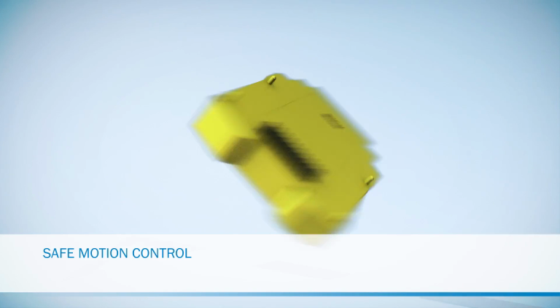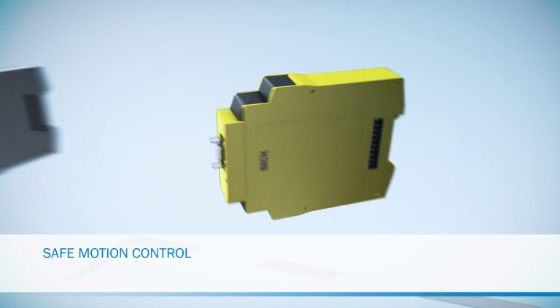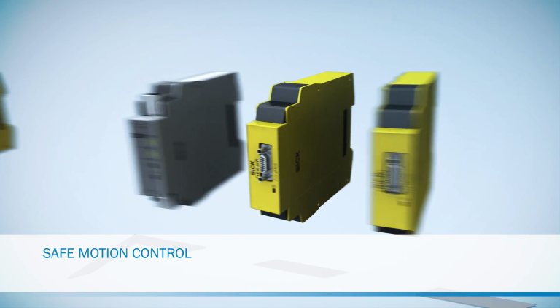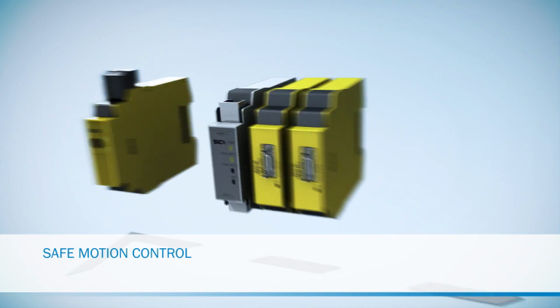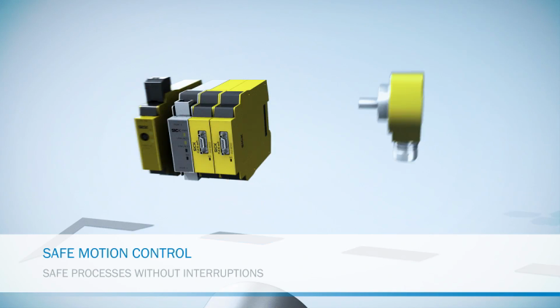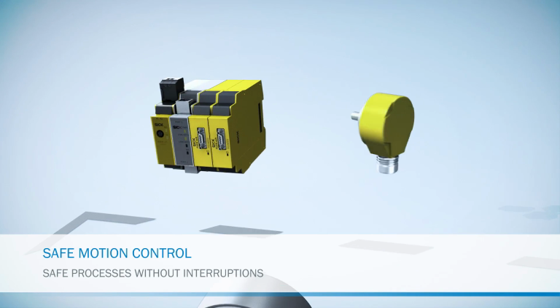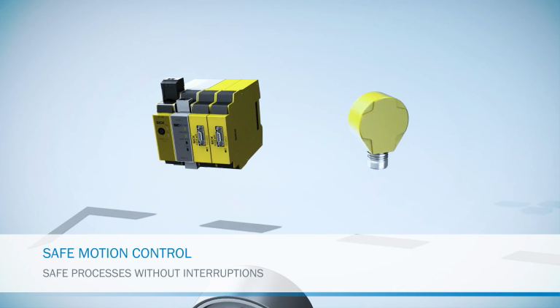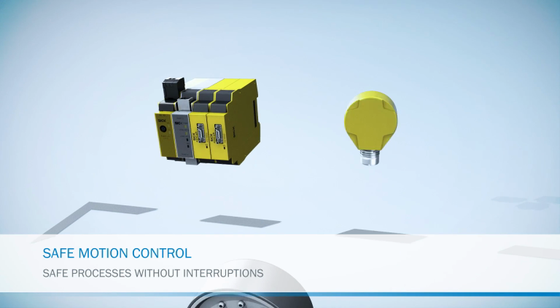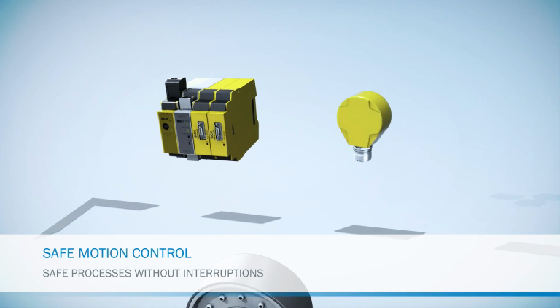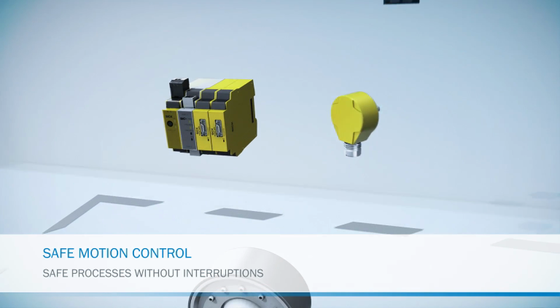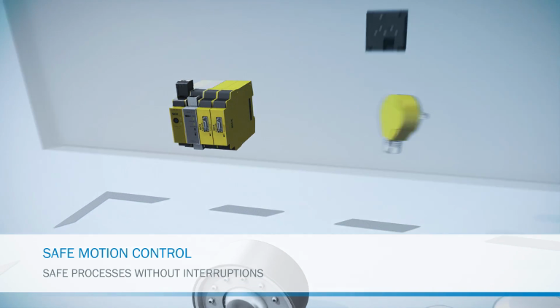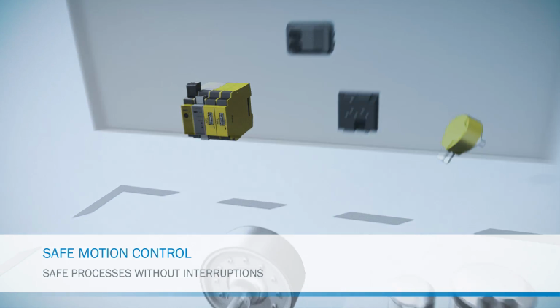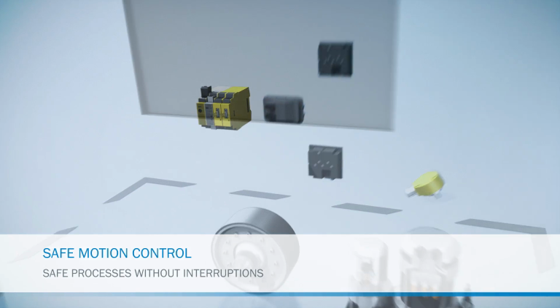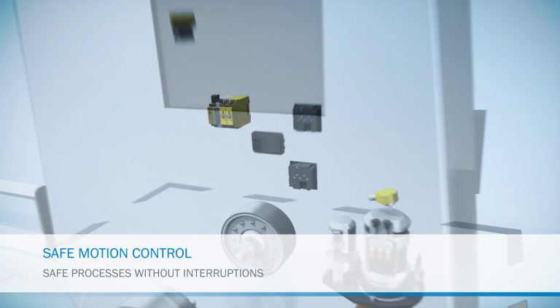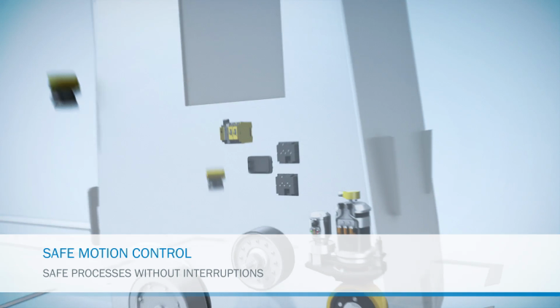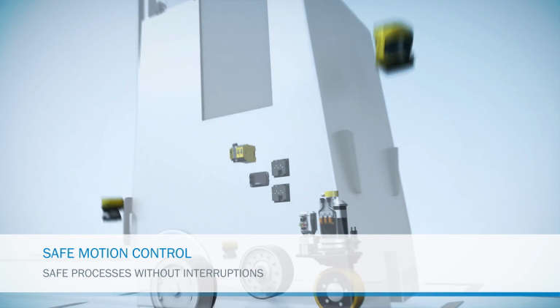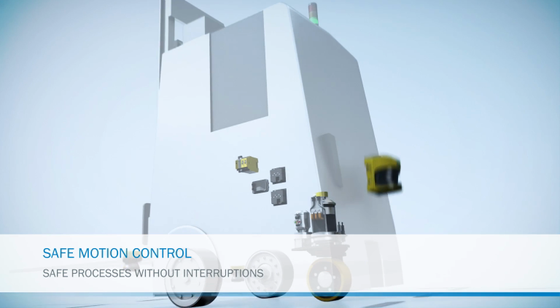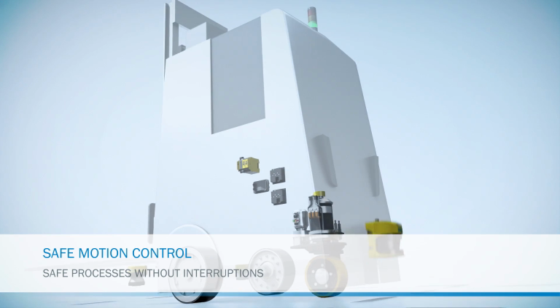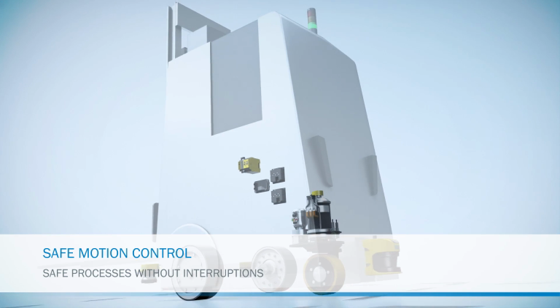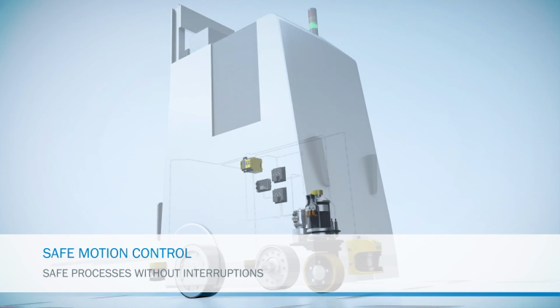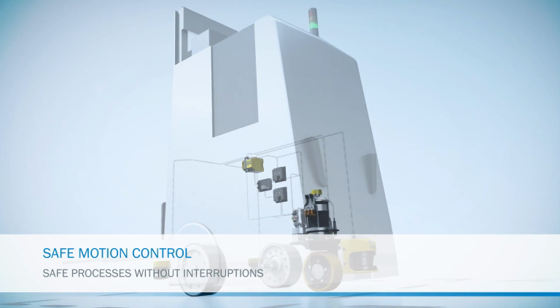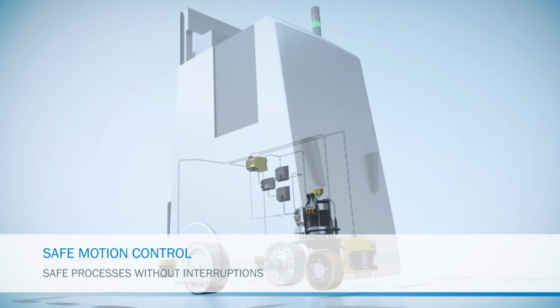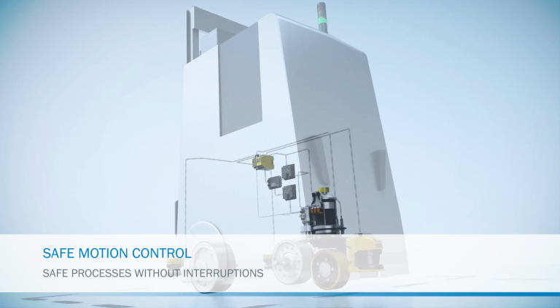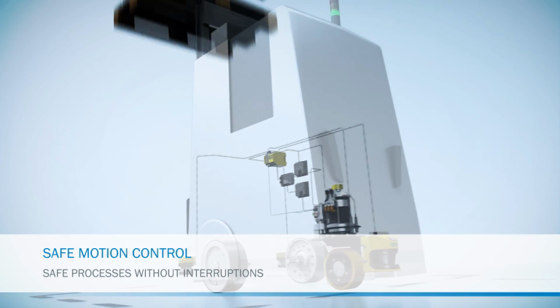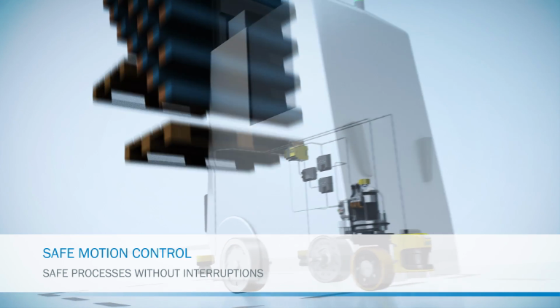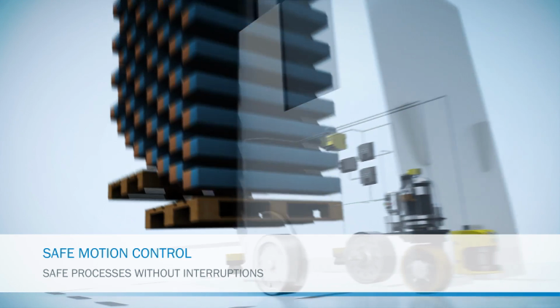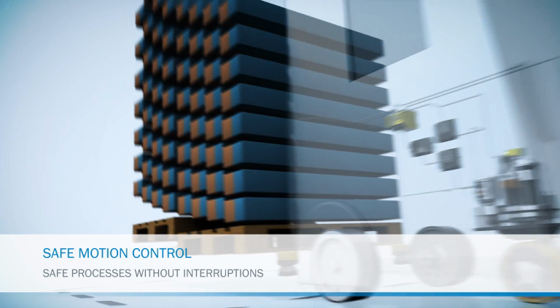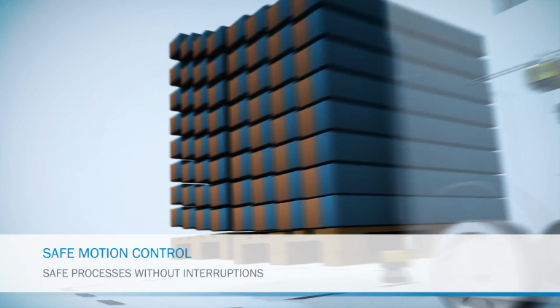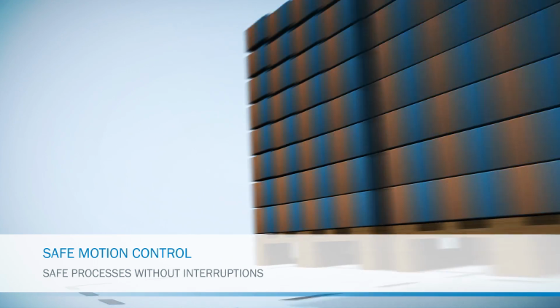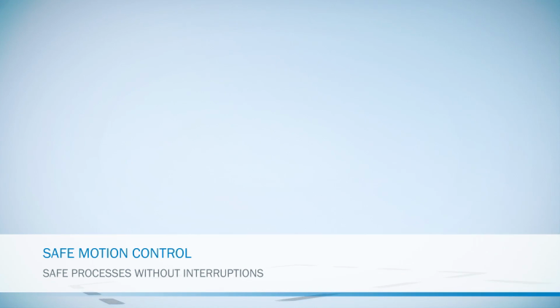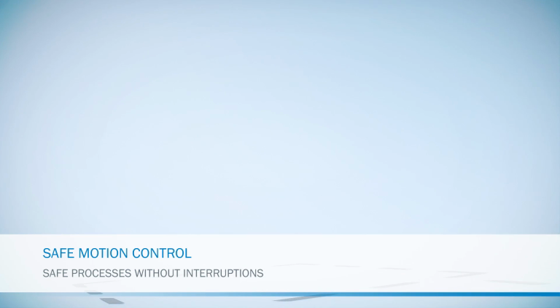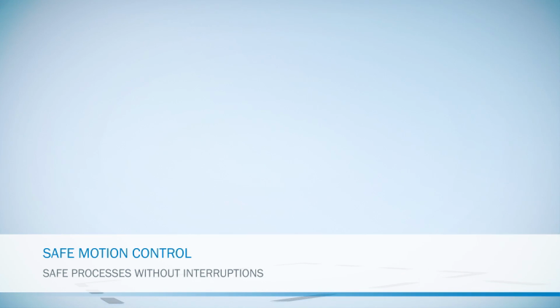Safe Motion Control — the safe drive monitoring system for increasing the performance of your automated guided vehicle system.